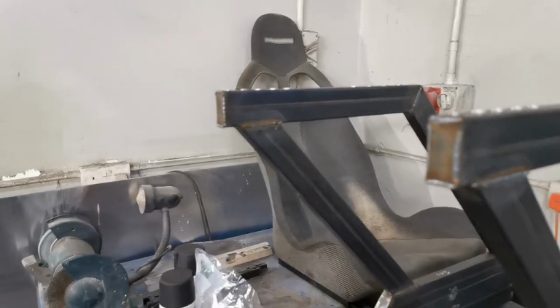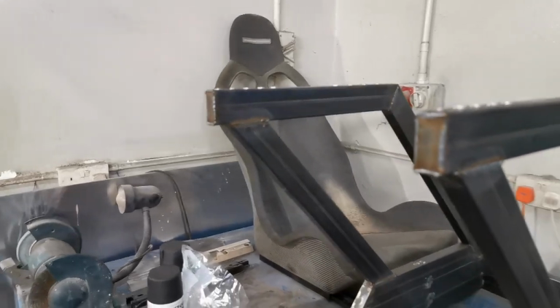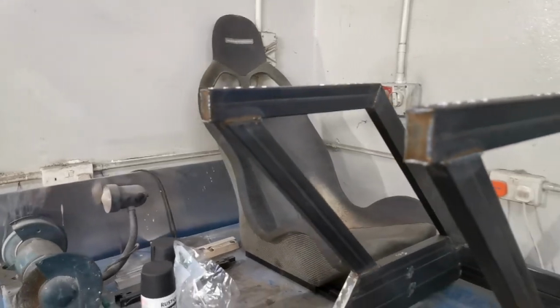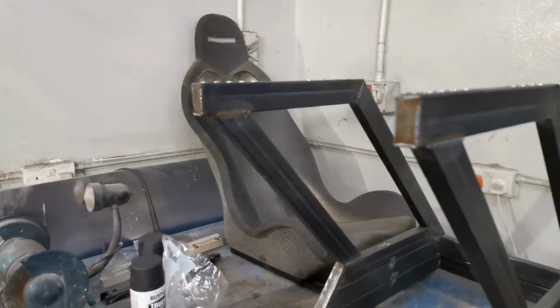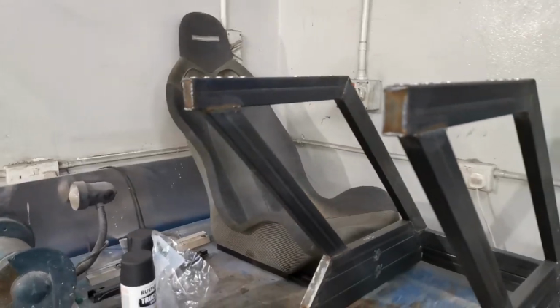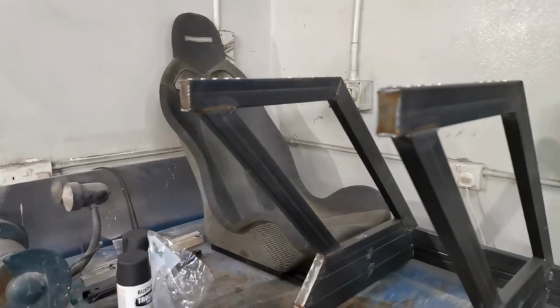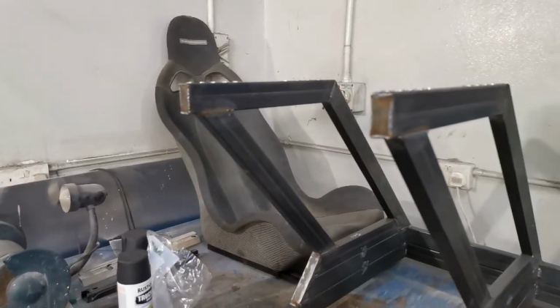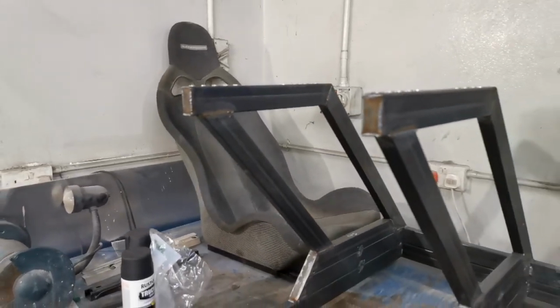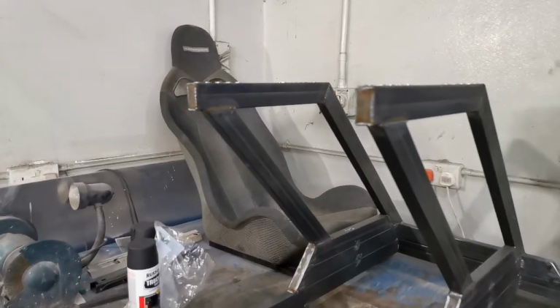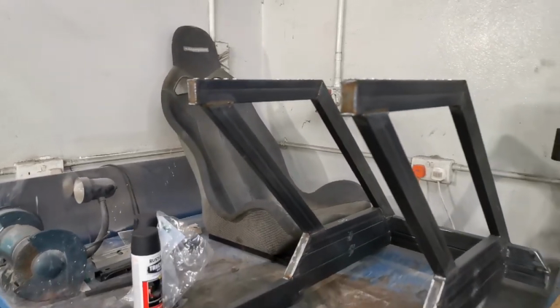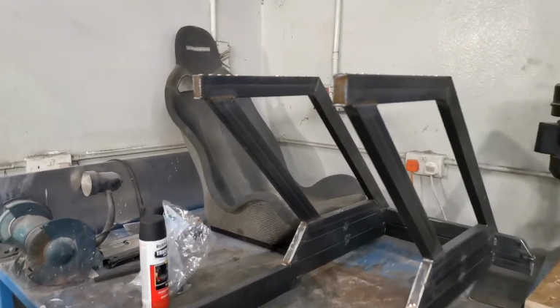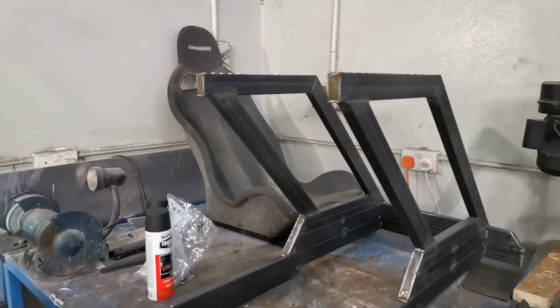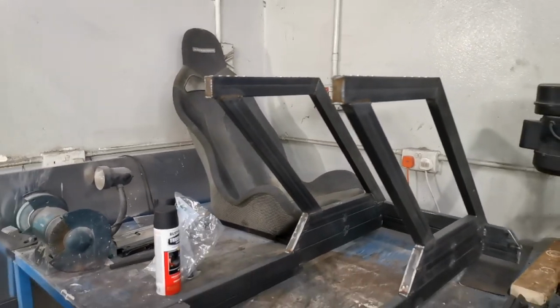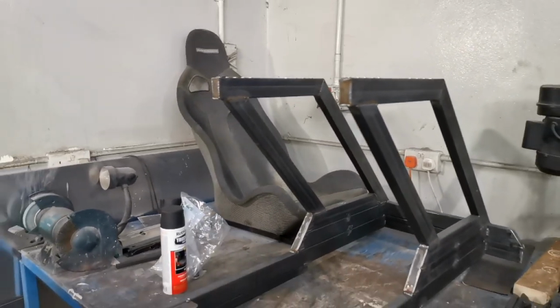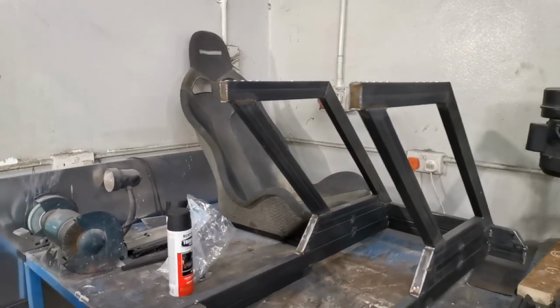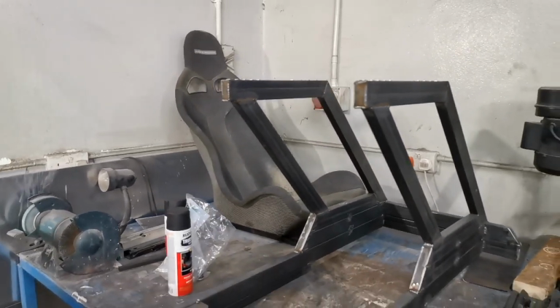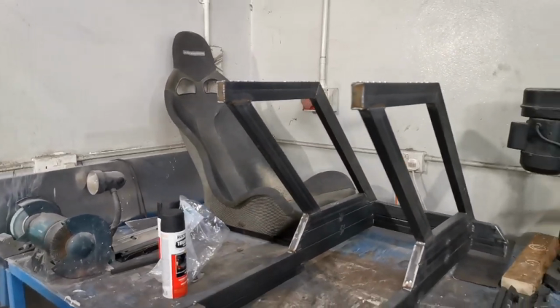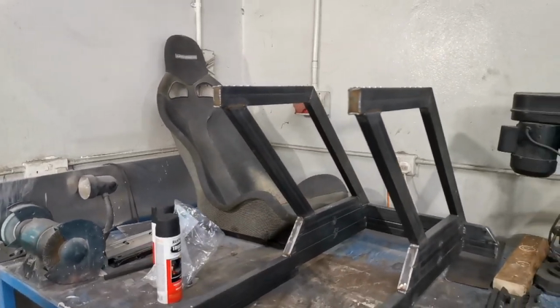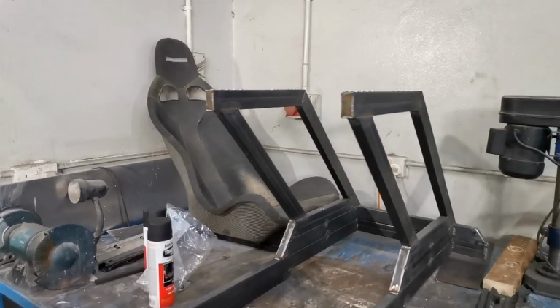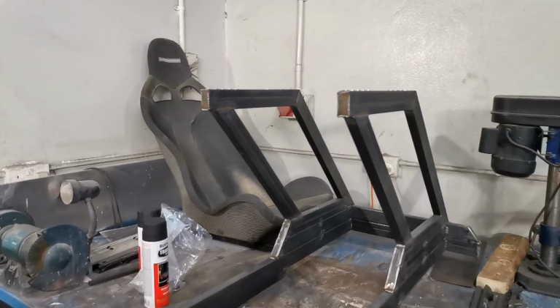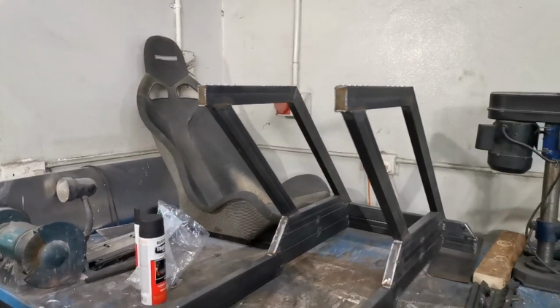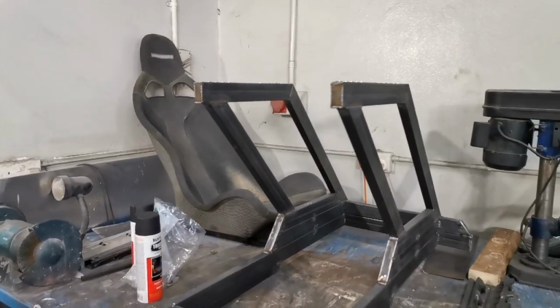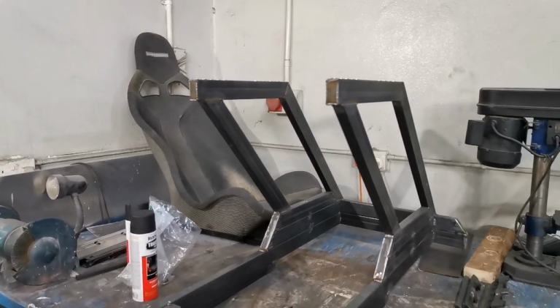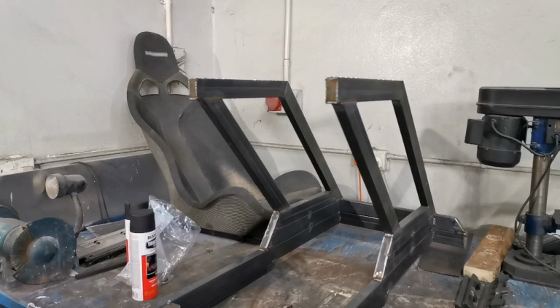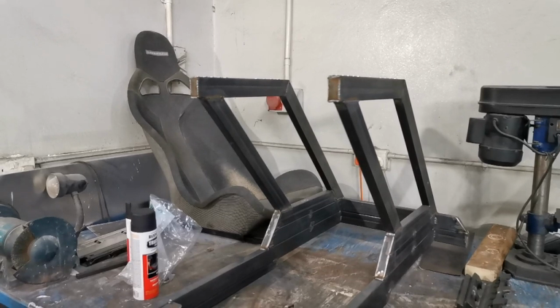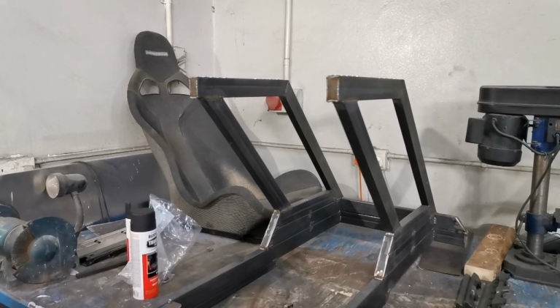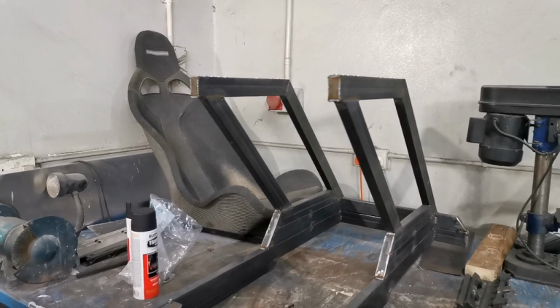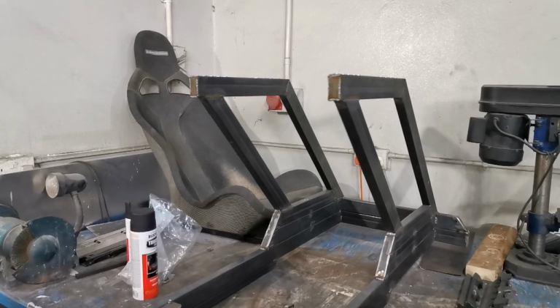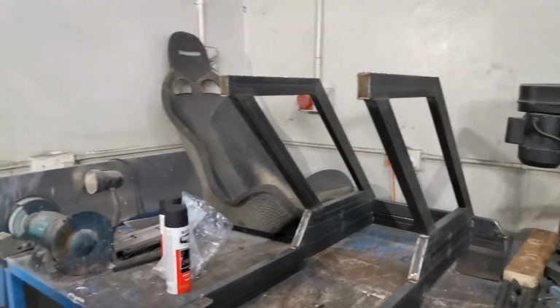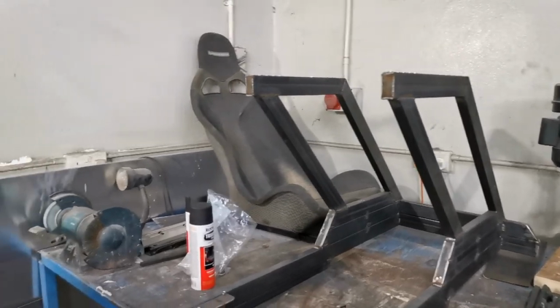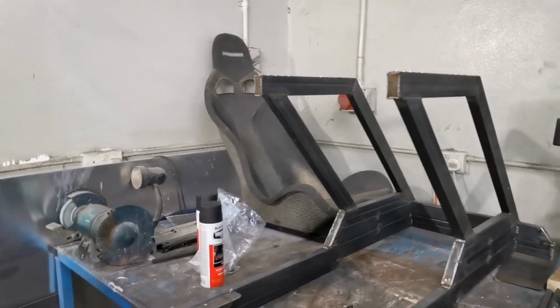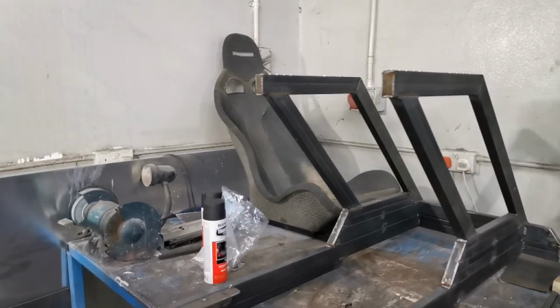There we go - that's the final holes welded up. Just got a bit more welding to do now.